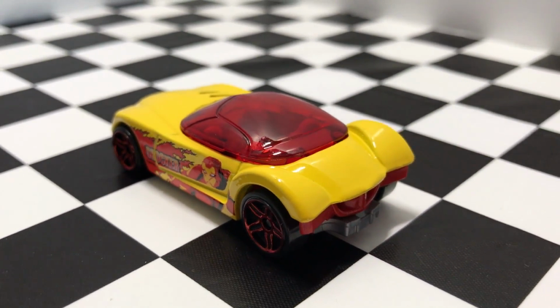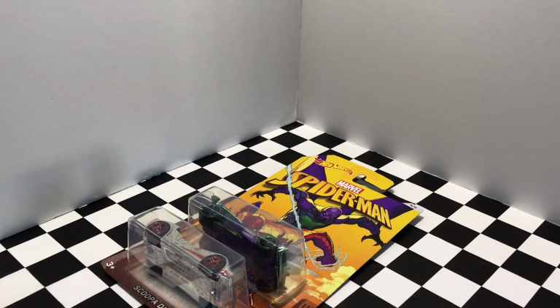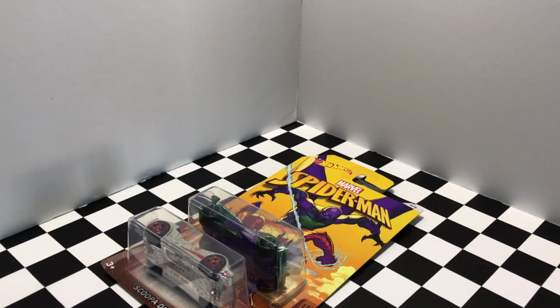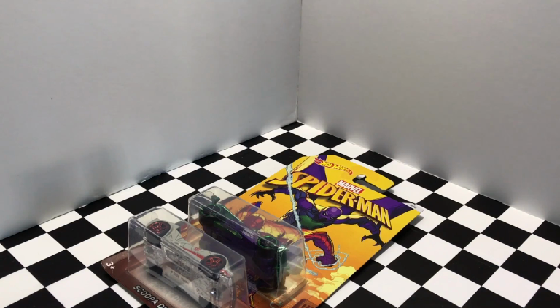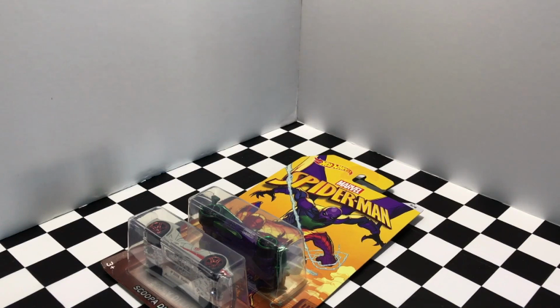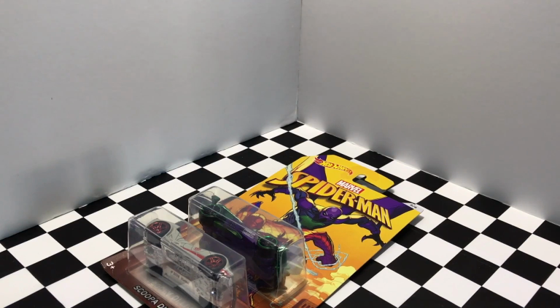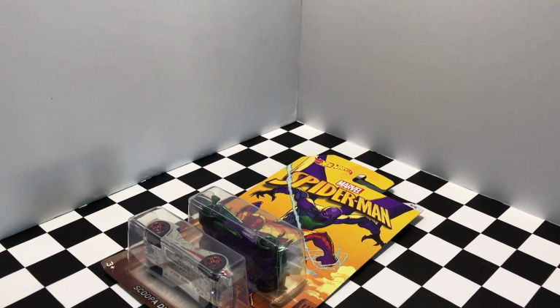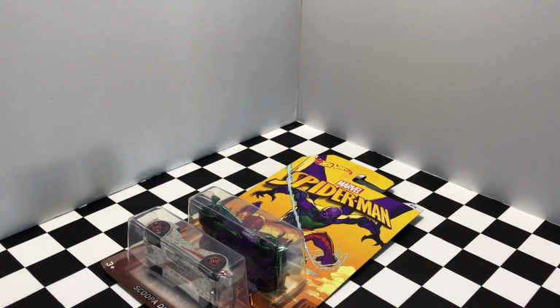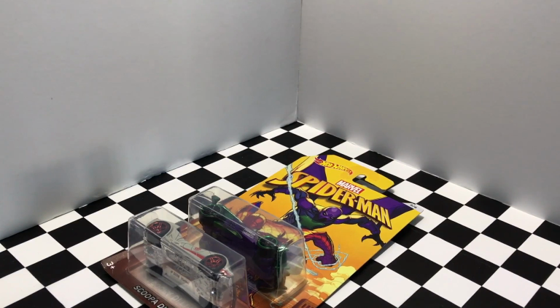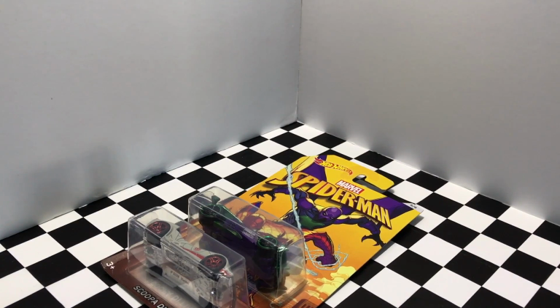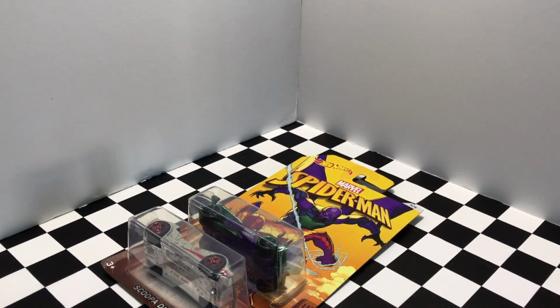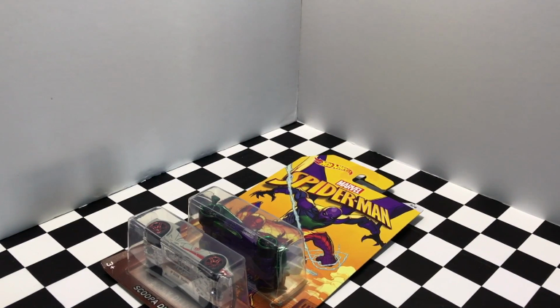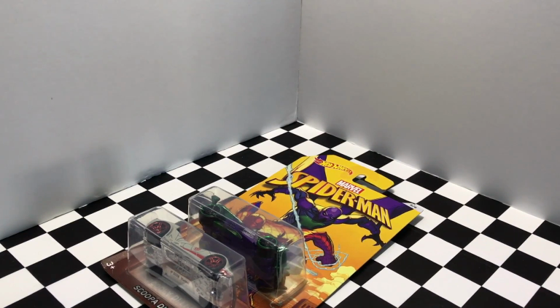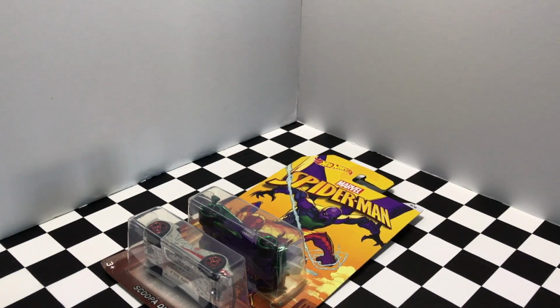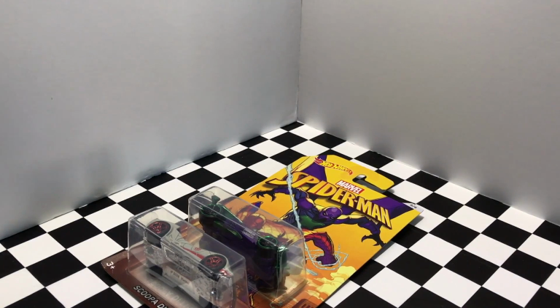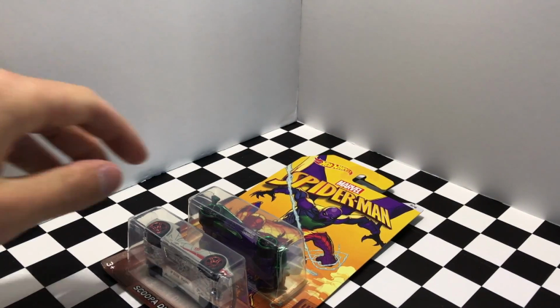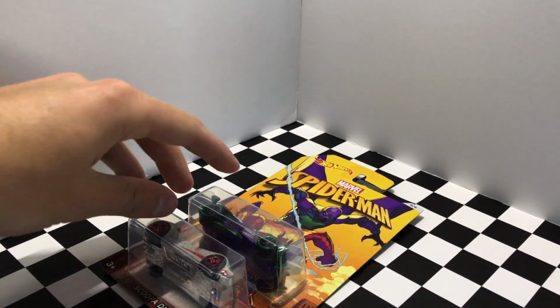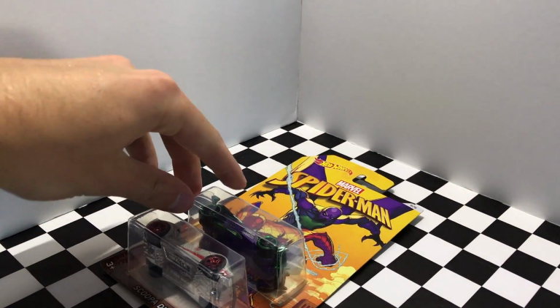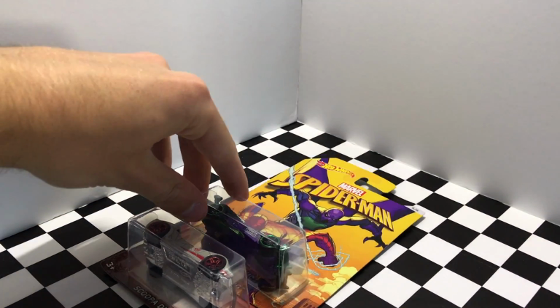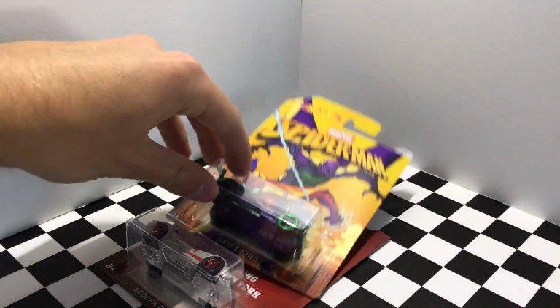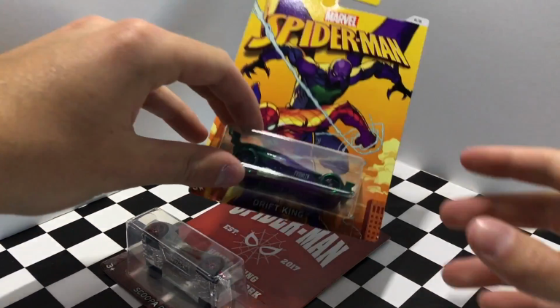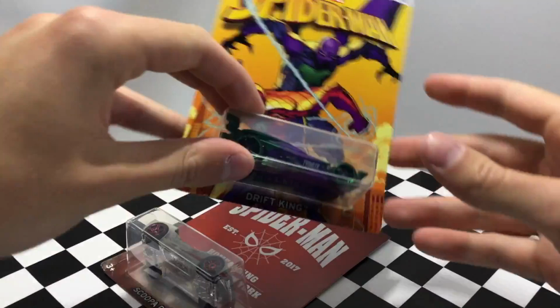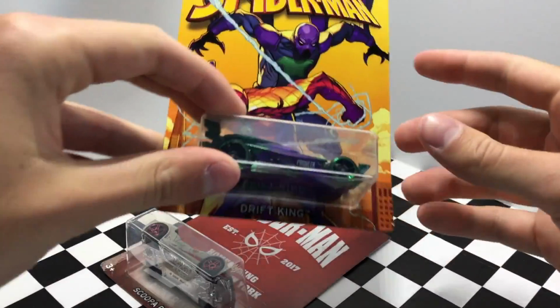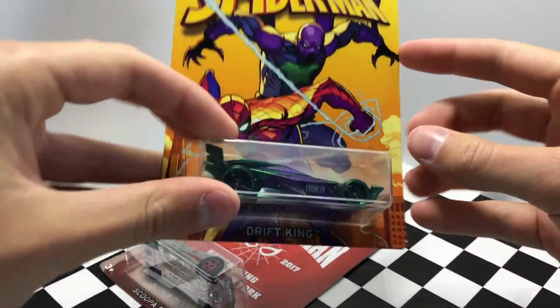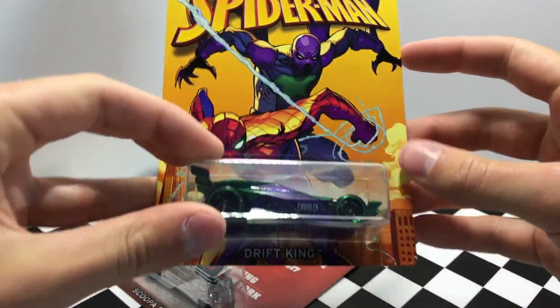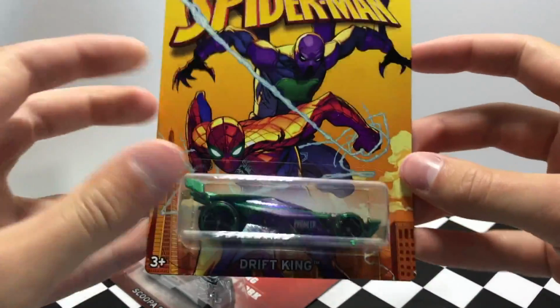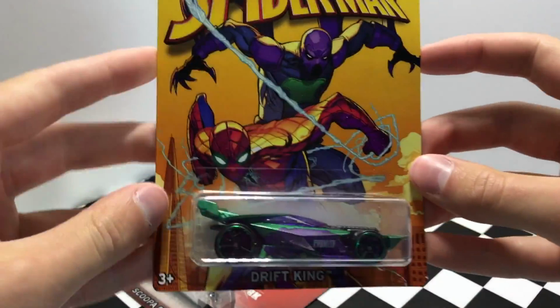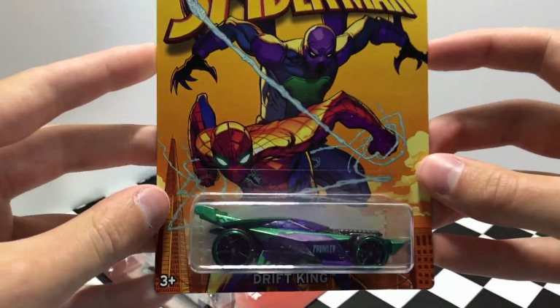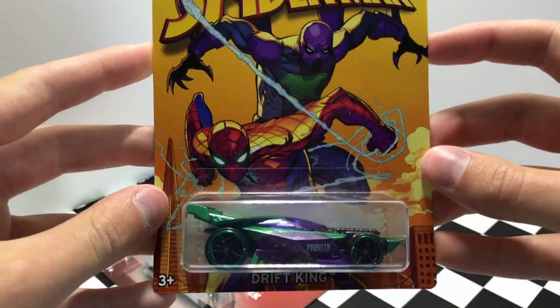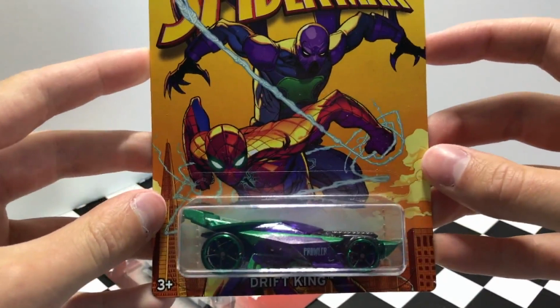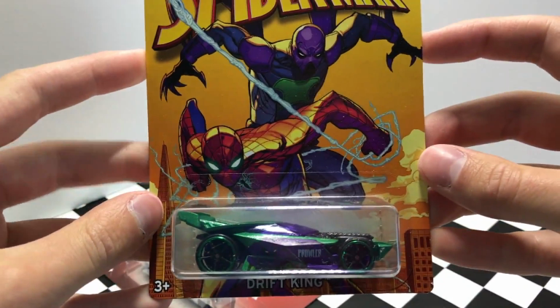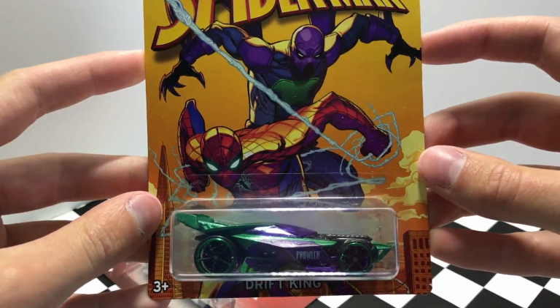The last car in this series, number six out of six, is called Drift King.